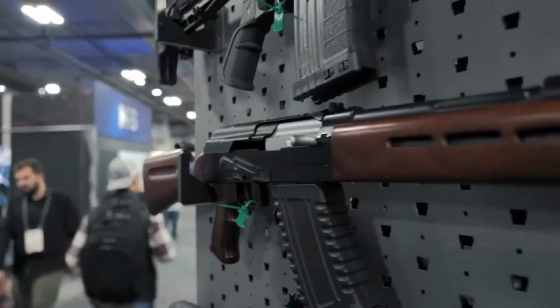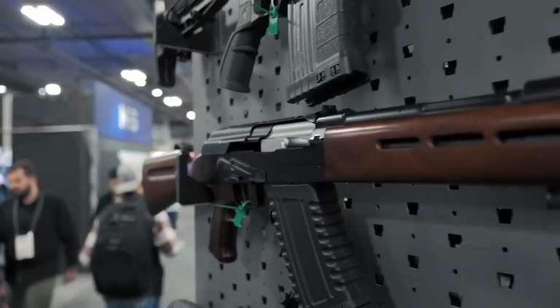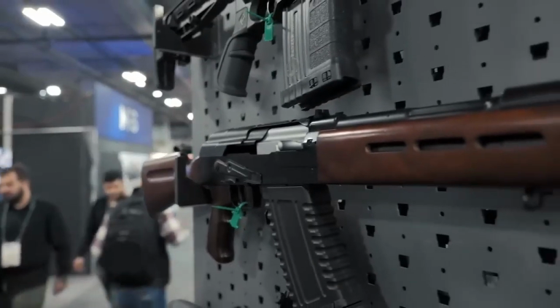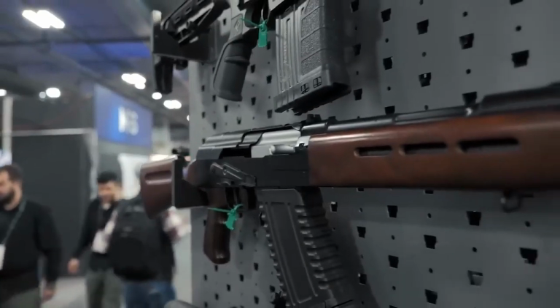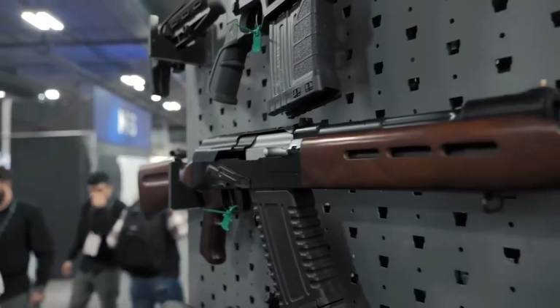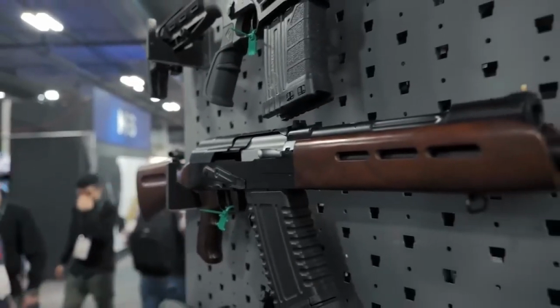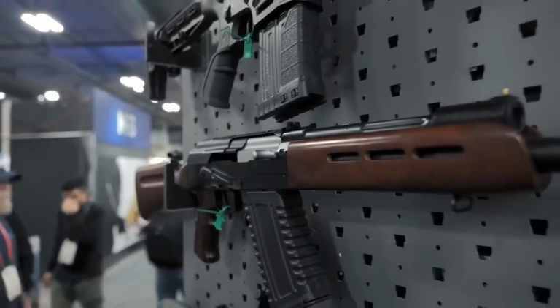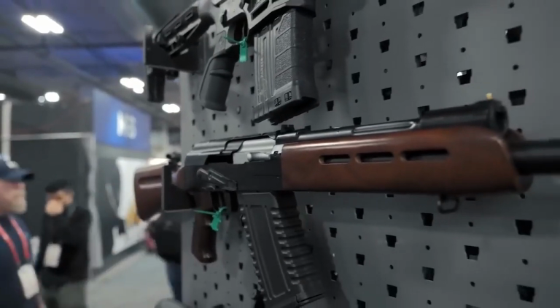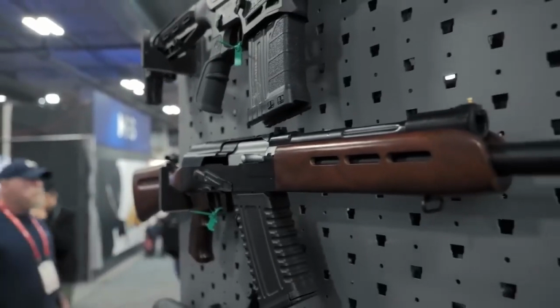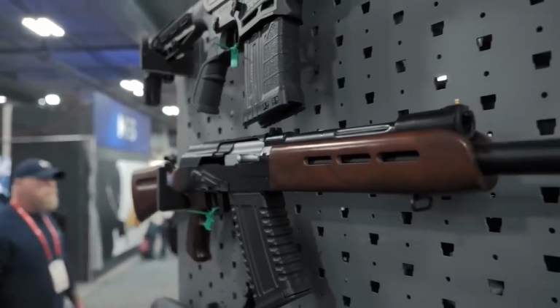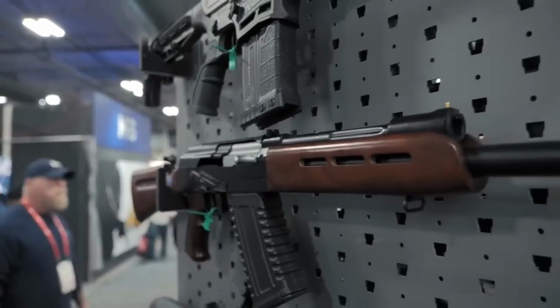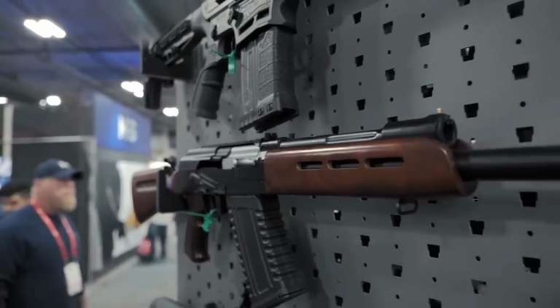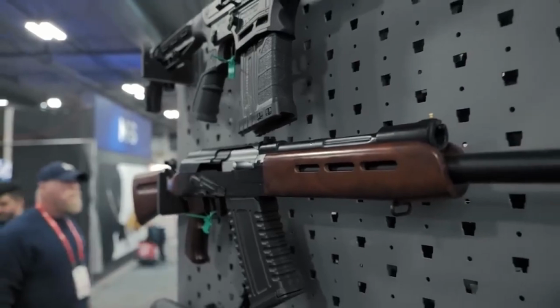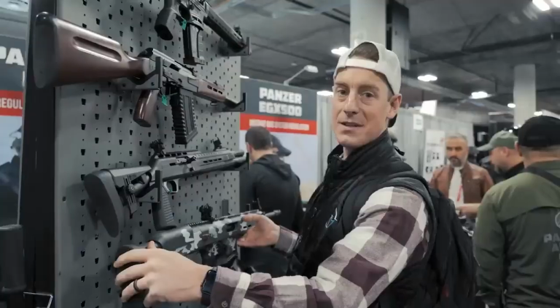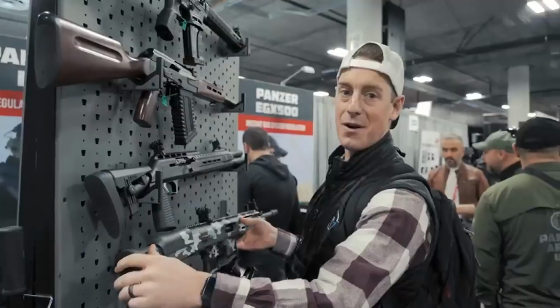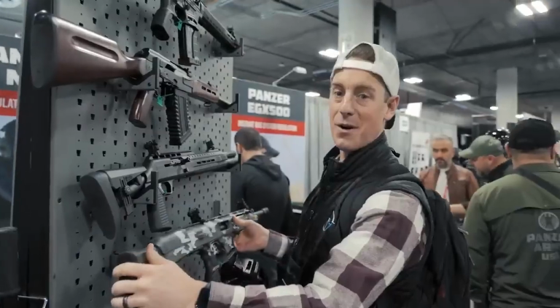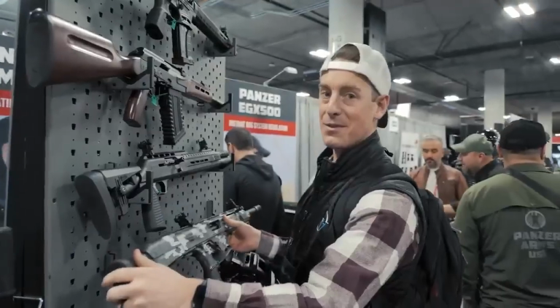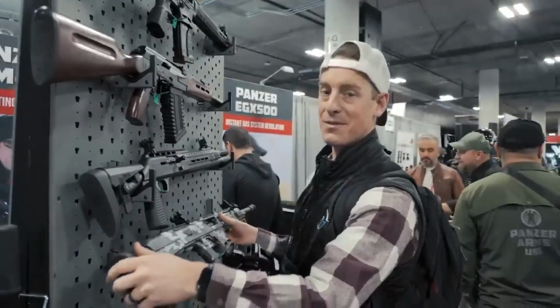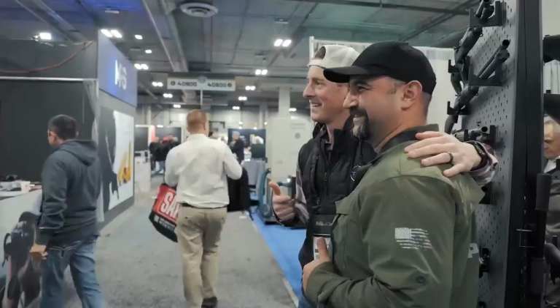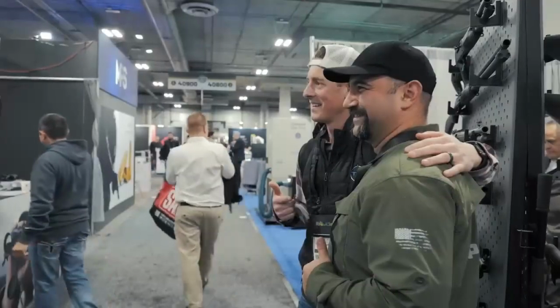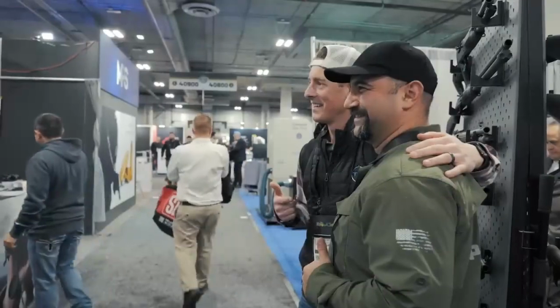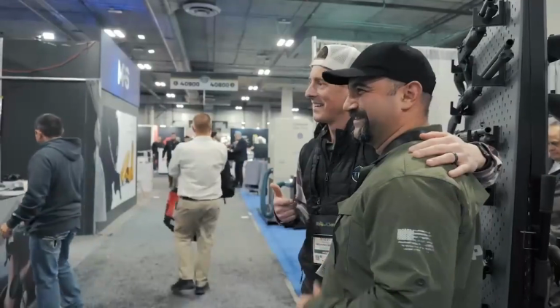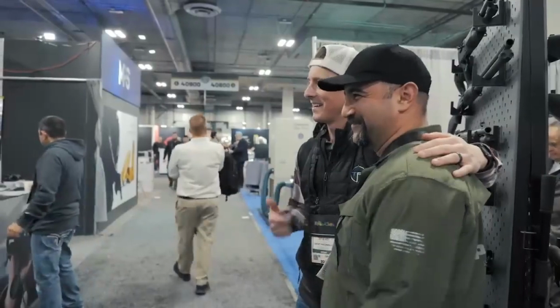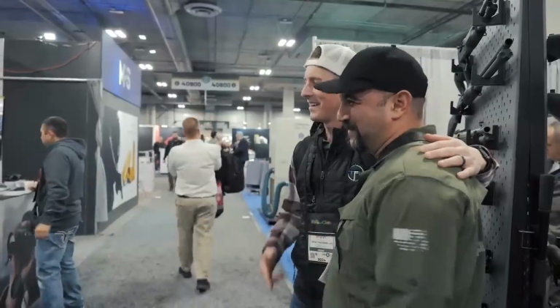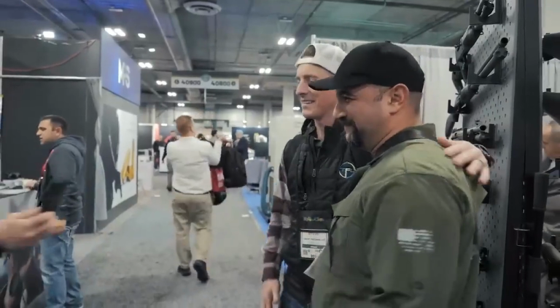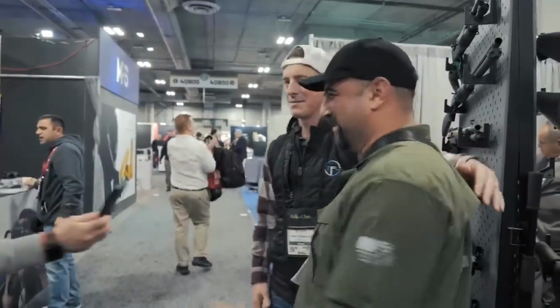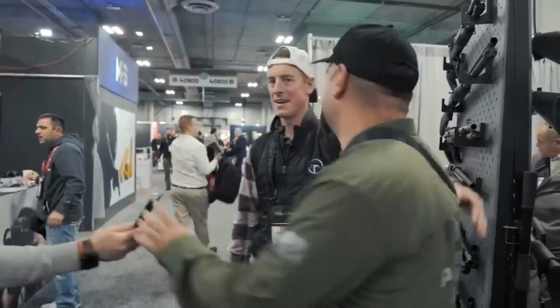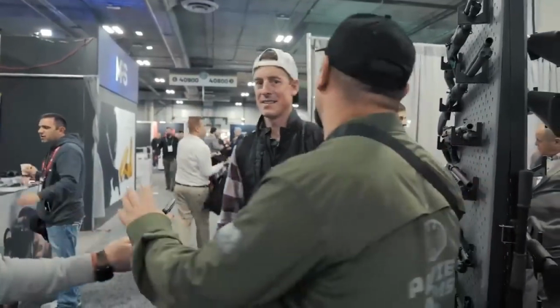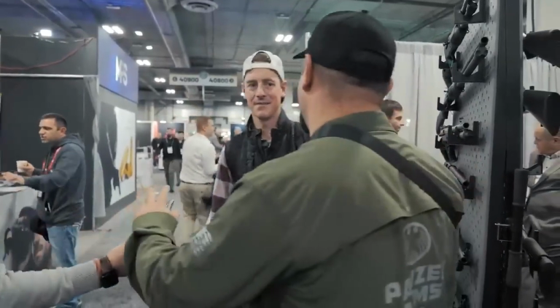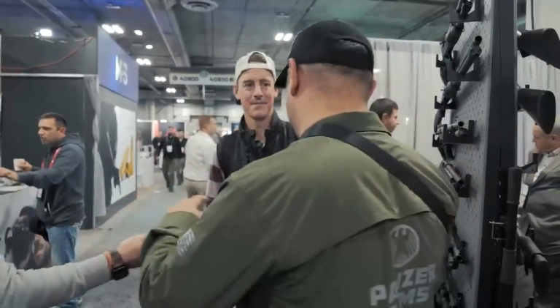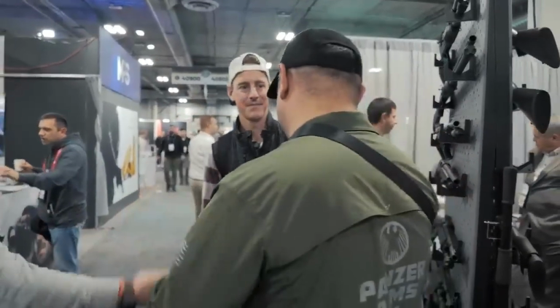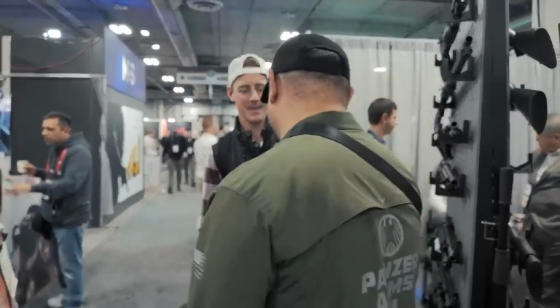What do you guys think? You want to see anything from Panzer Arms? Awesome guys, thank you very much.